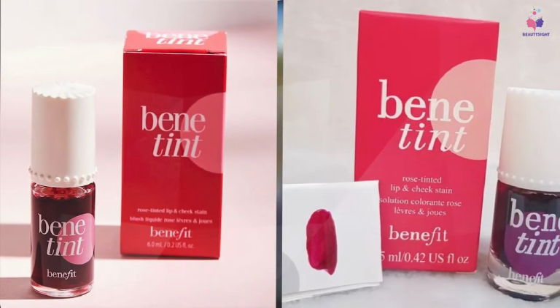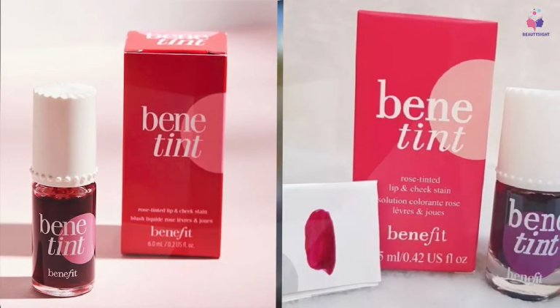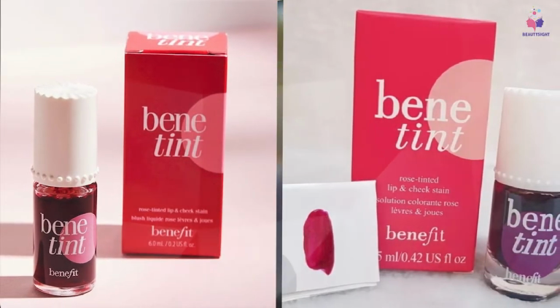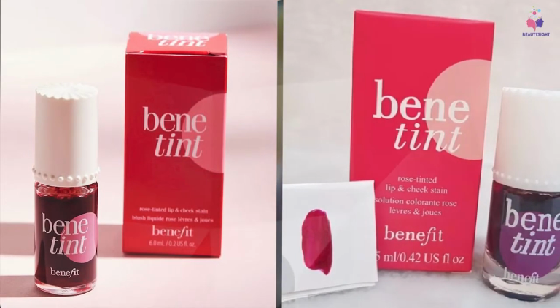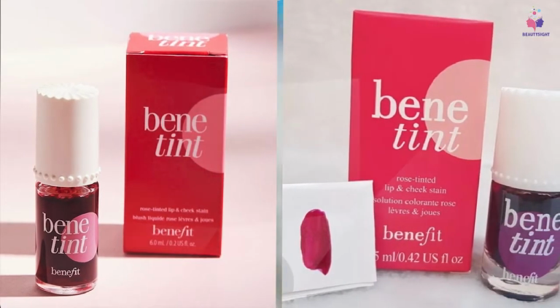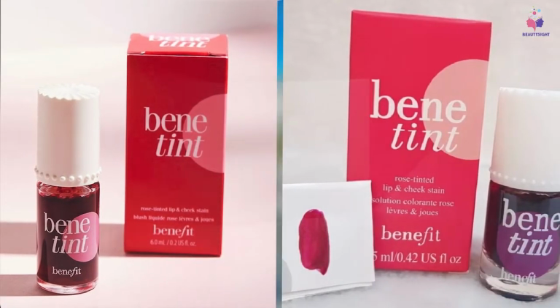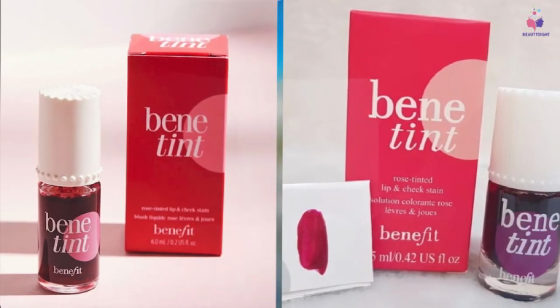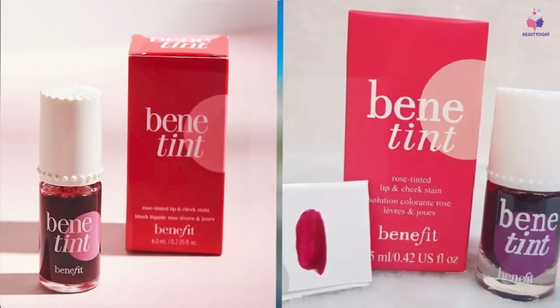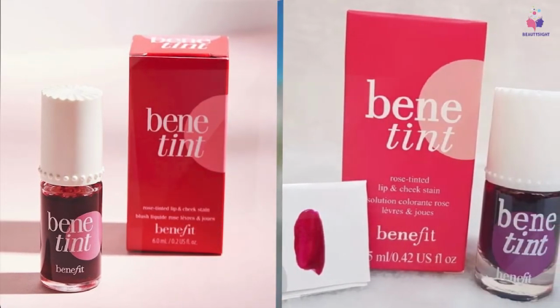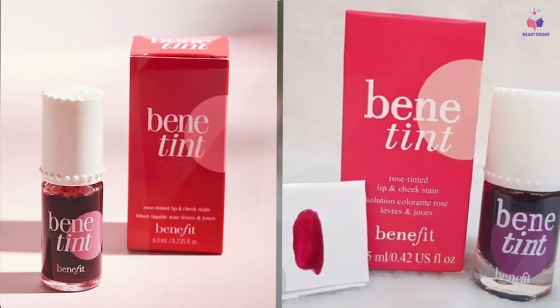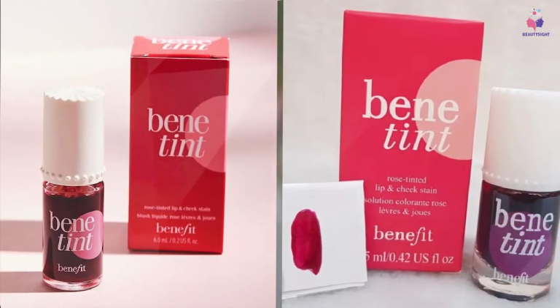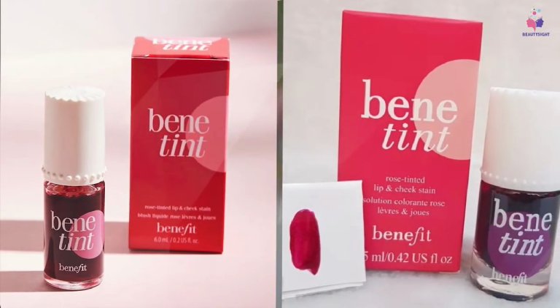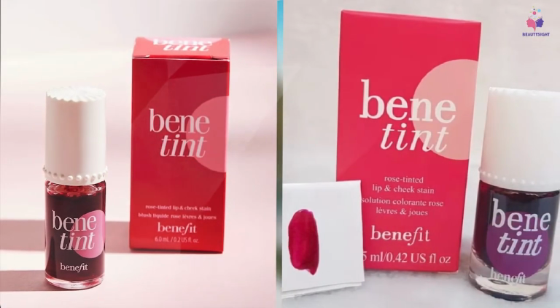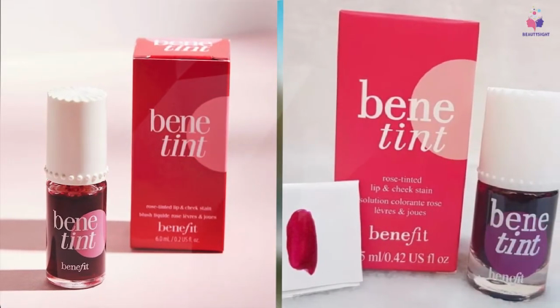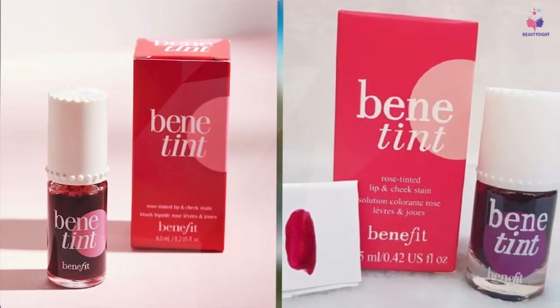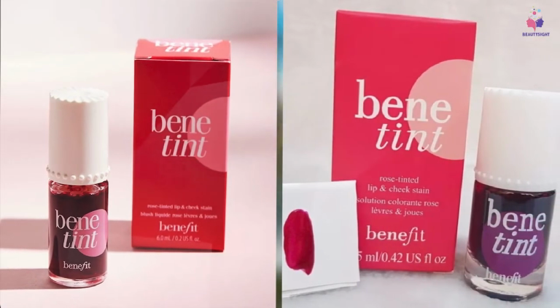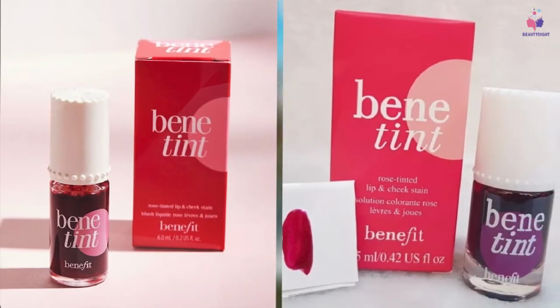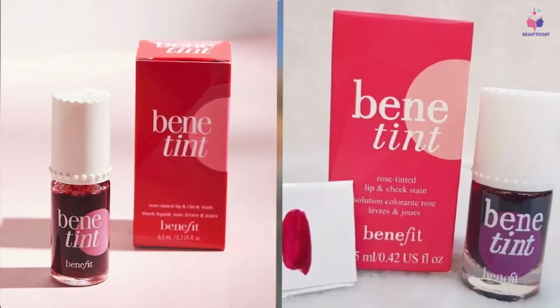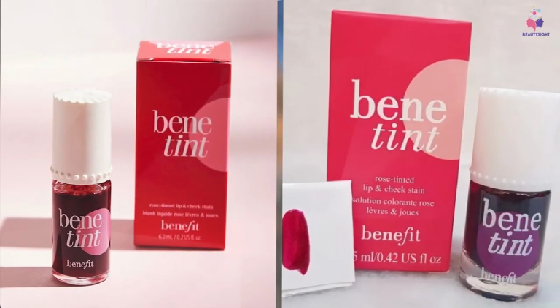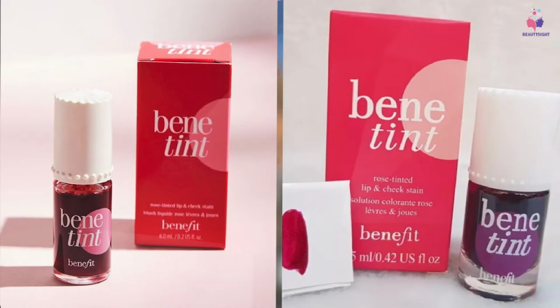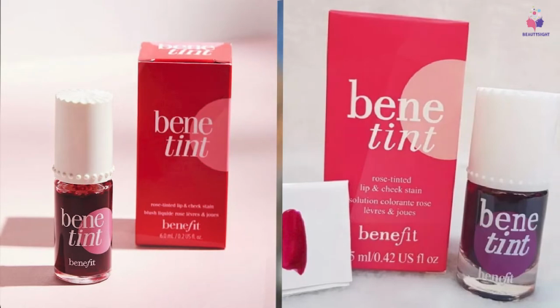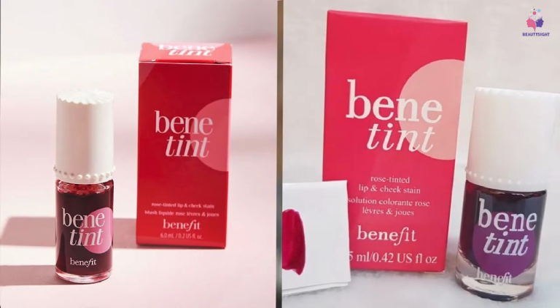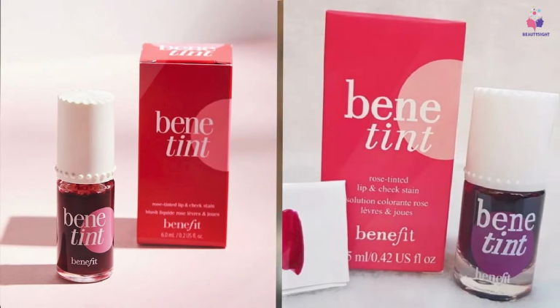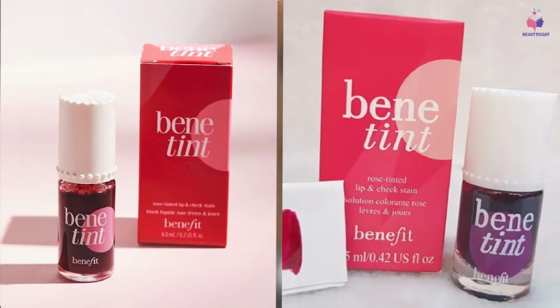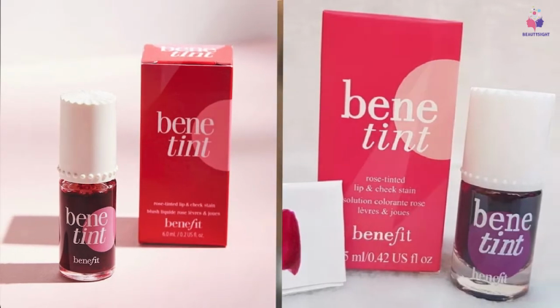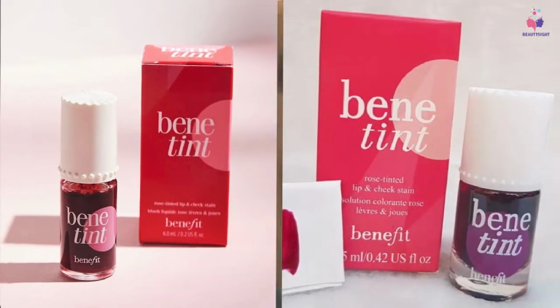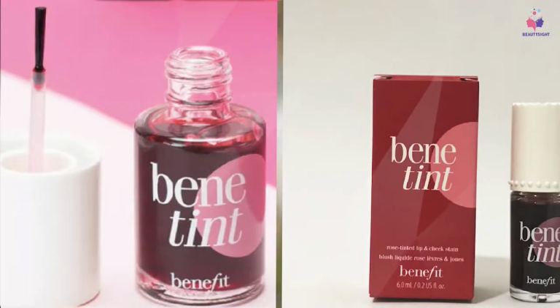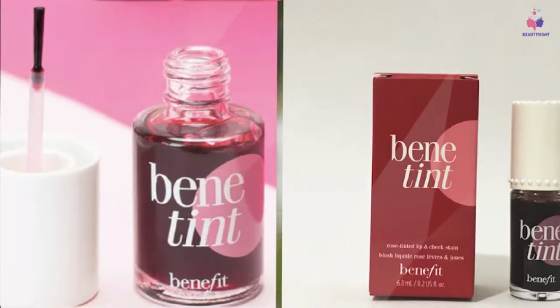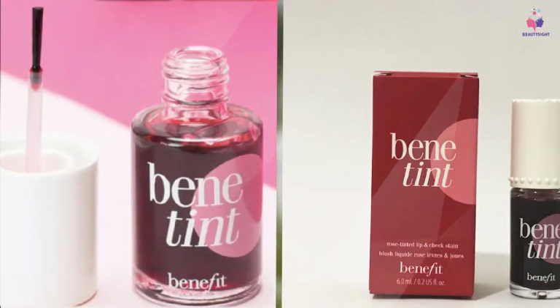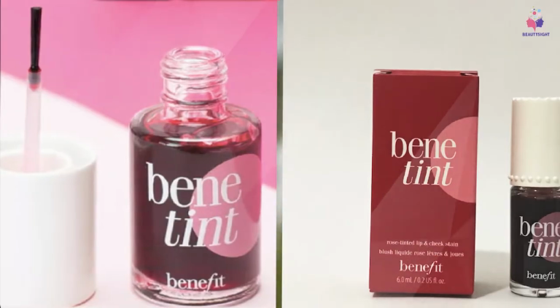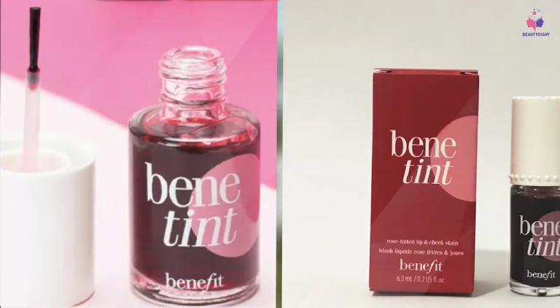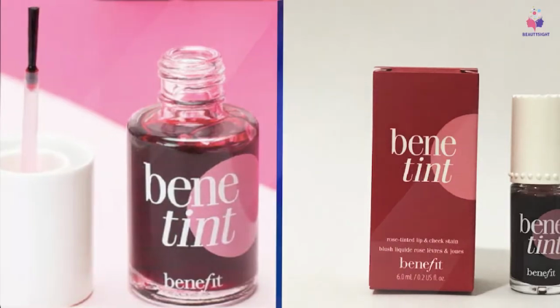While it can transfer a bit when you first apply it, it becomes transfer-proof once it sinks in and sets.